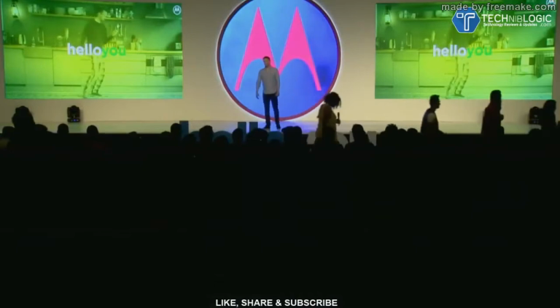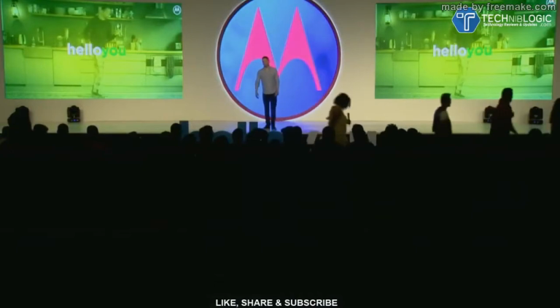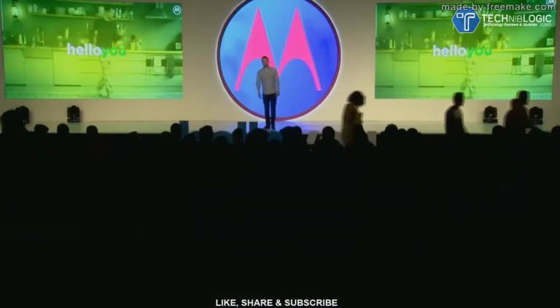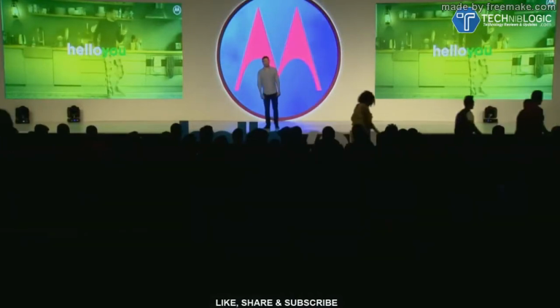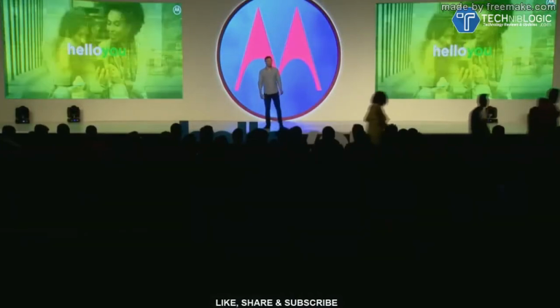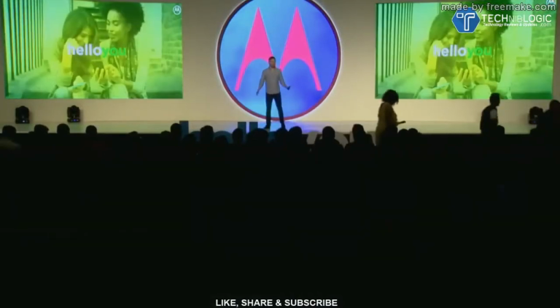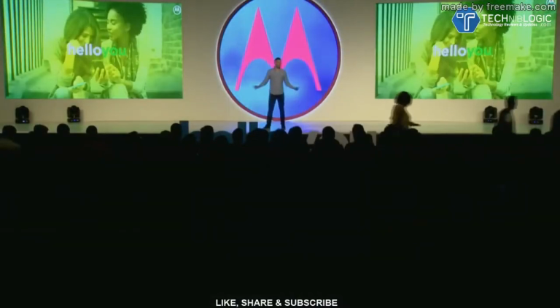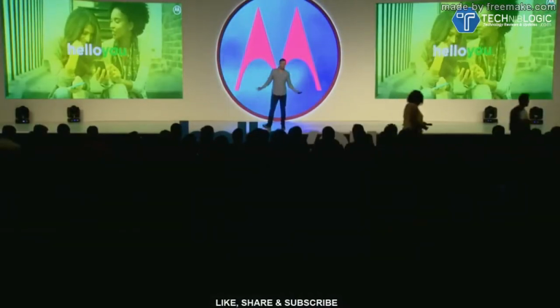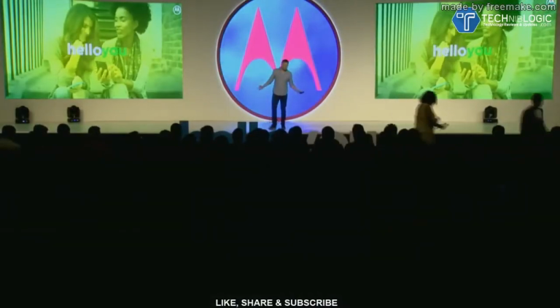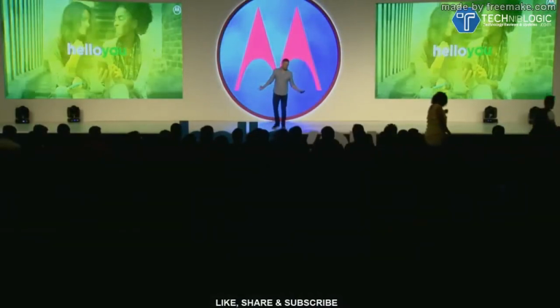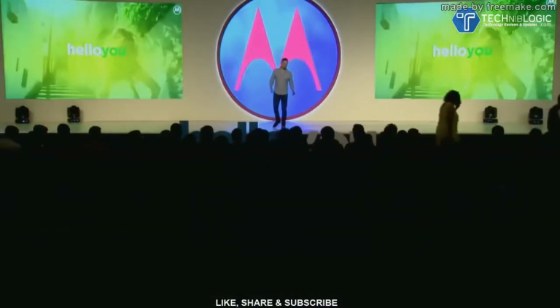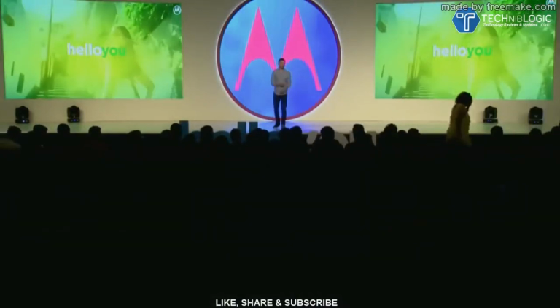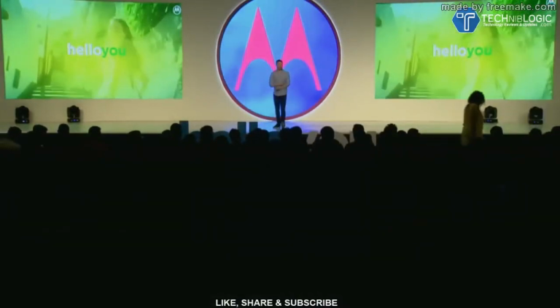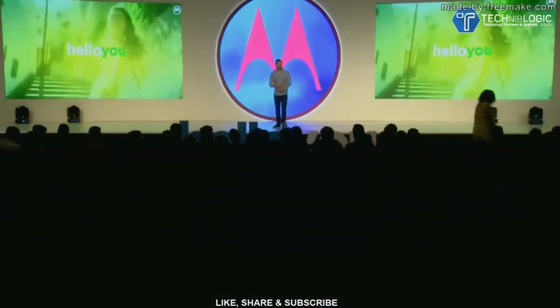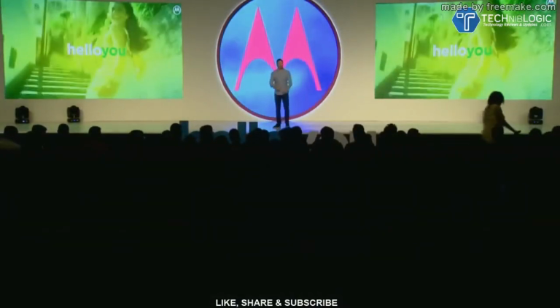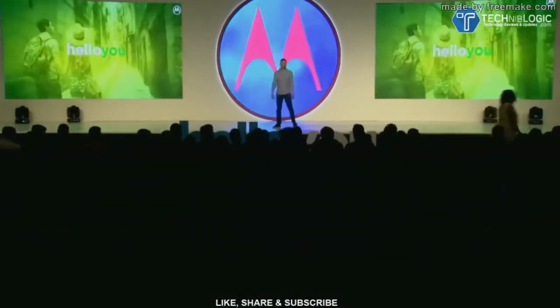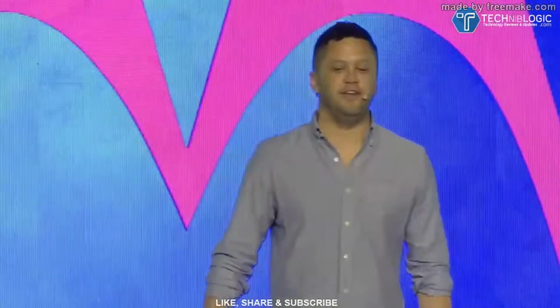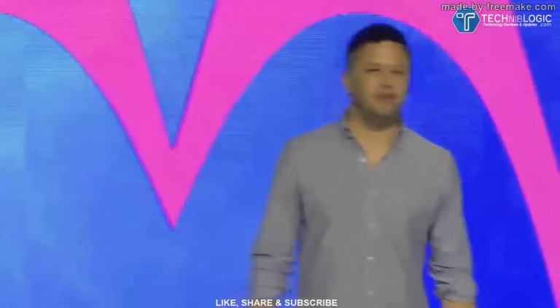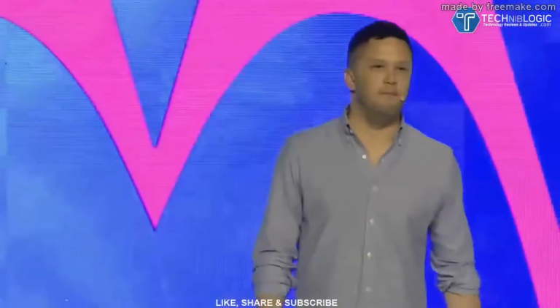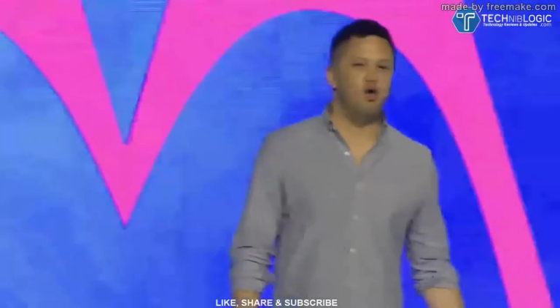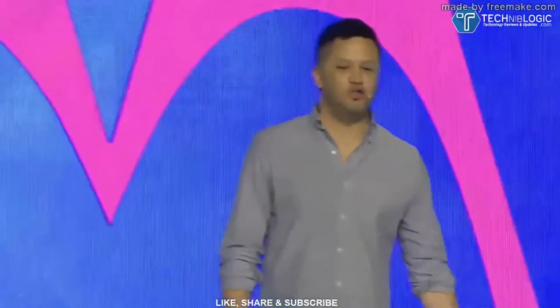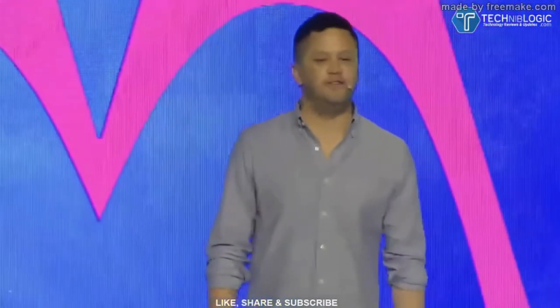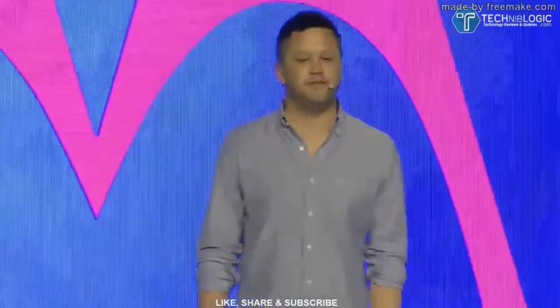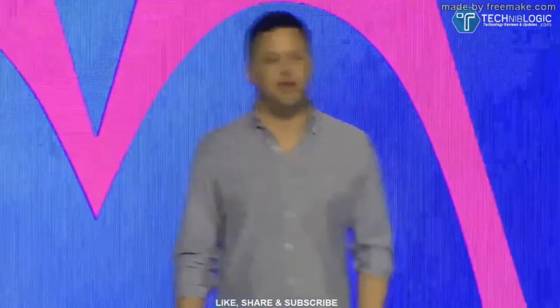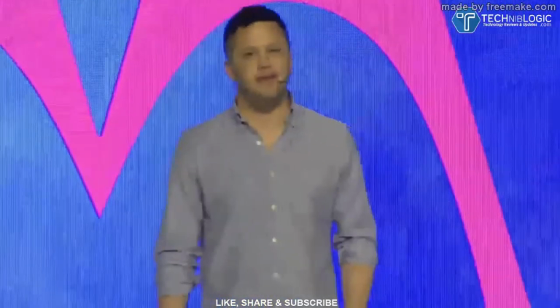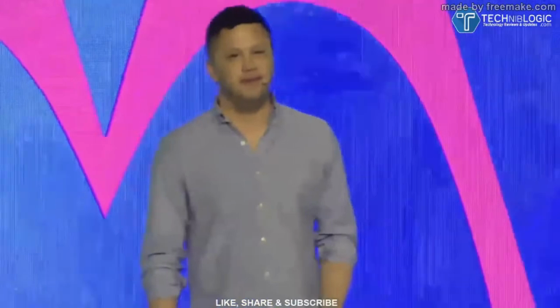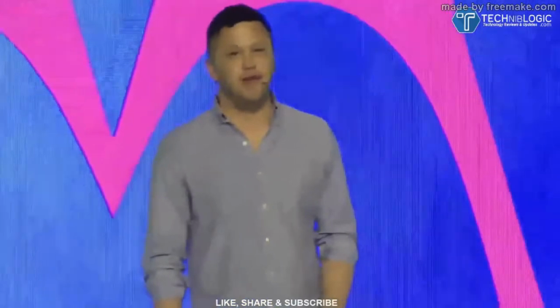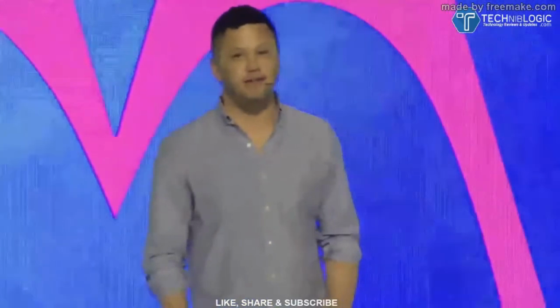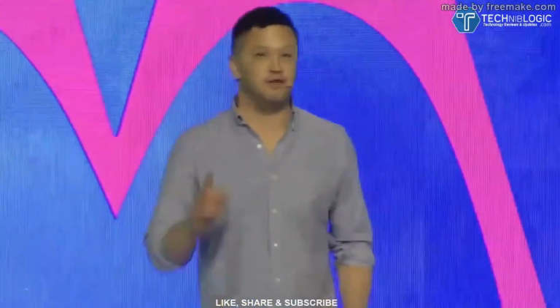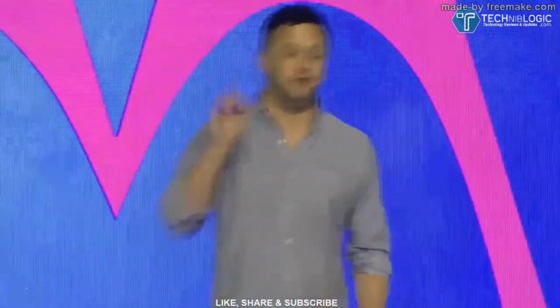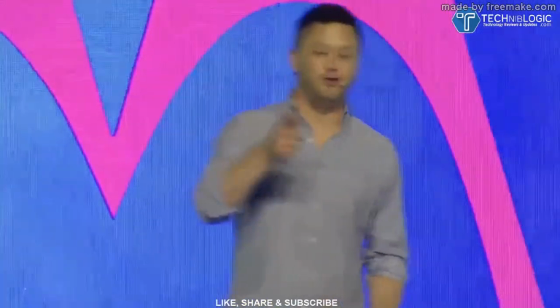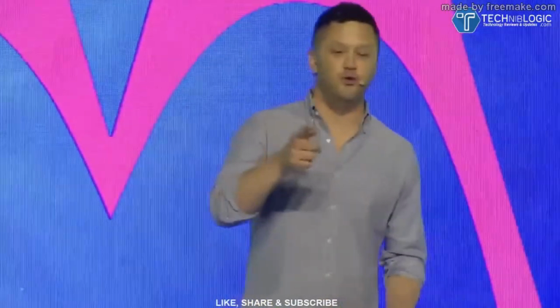All right, so now we're really going to say hello to the new Moto G6 and the Moto G6 Play, designed especially for you.